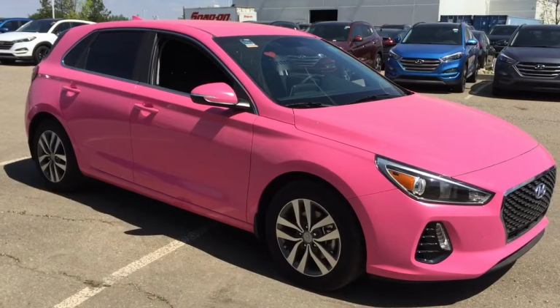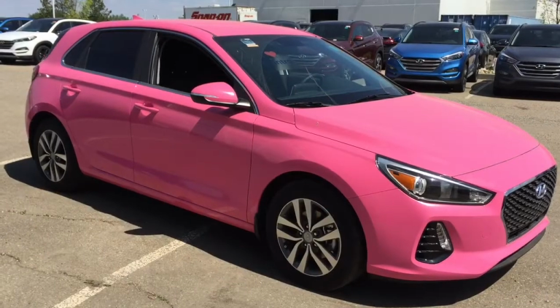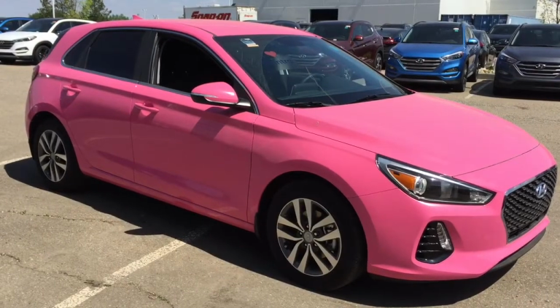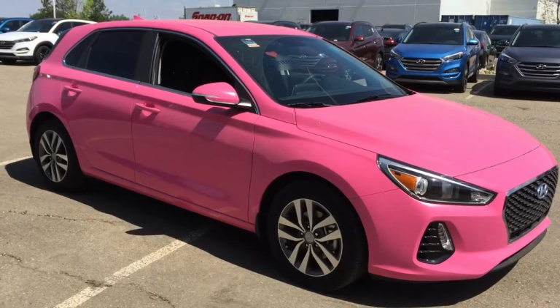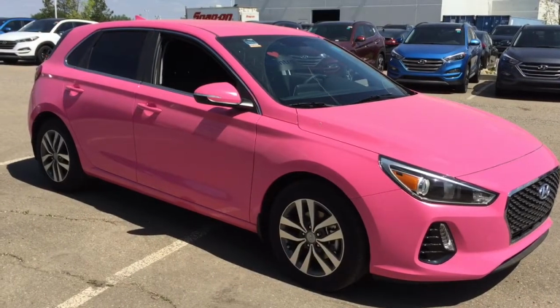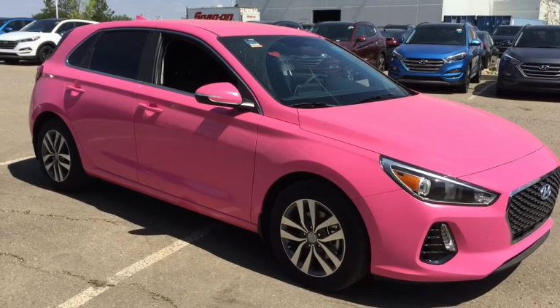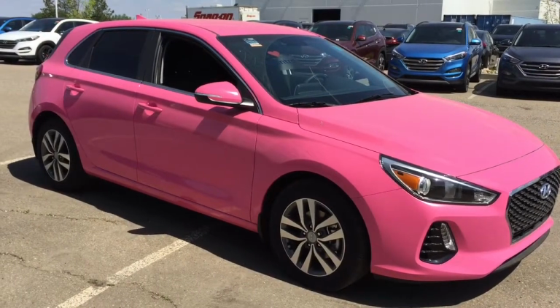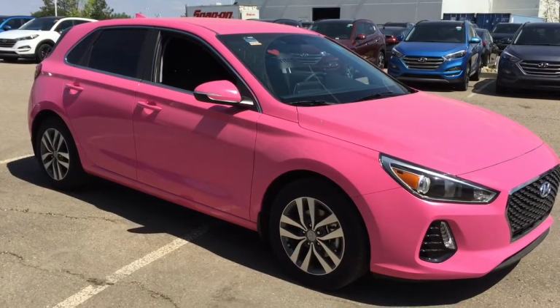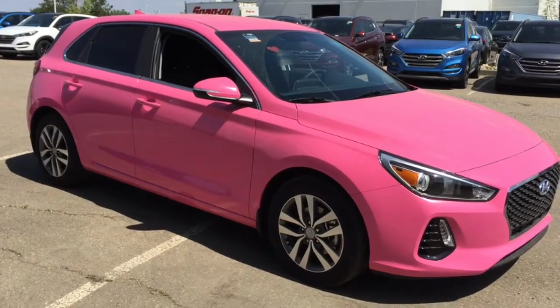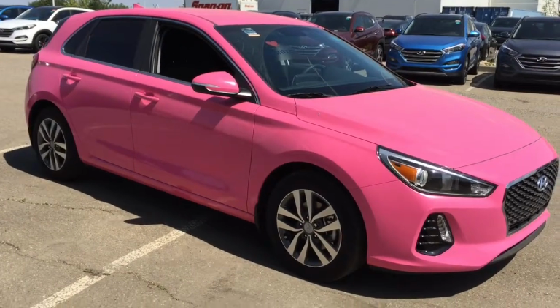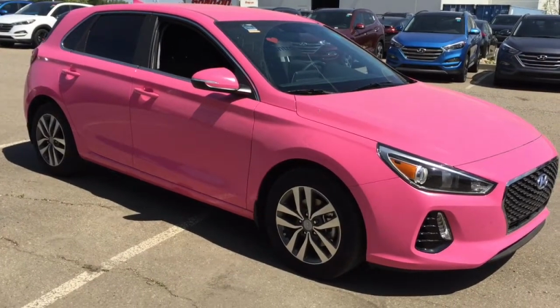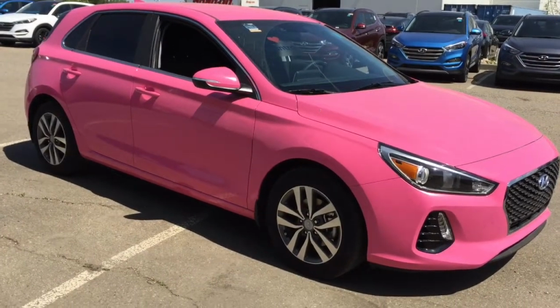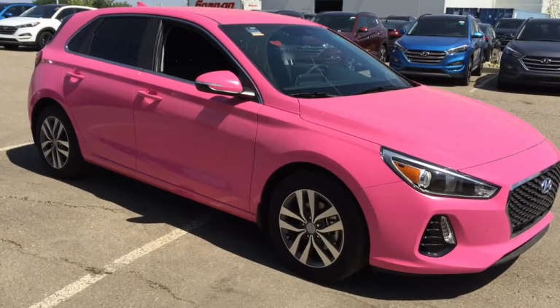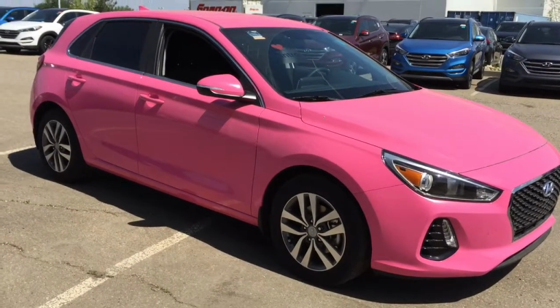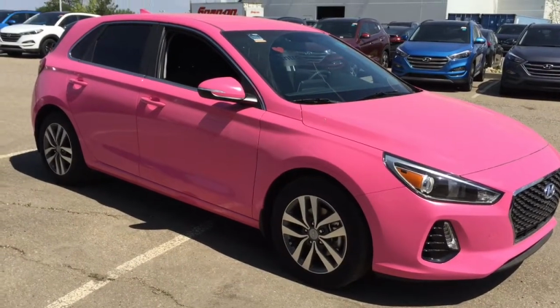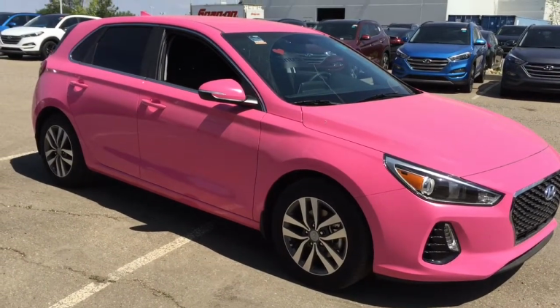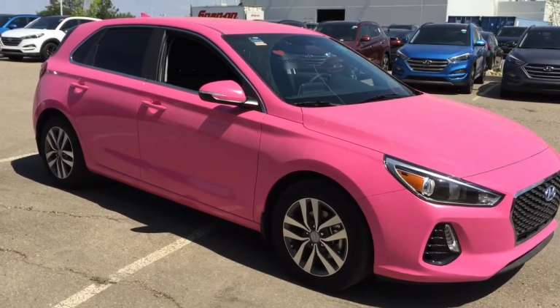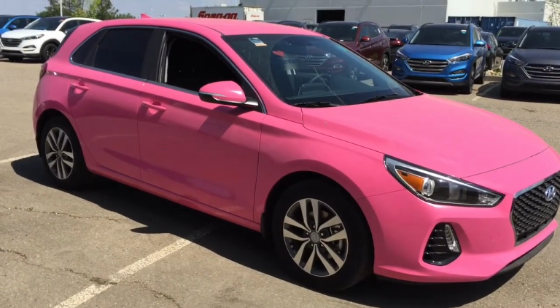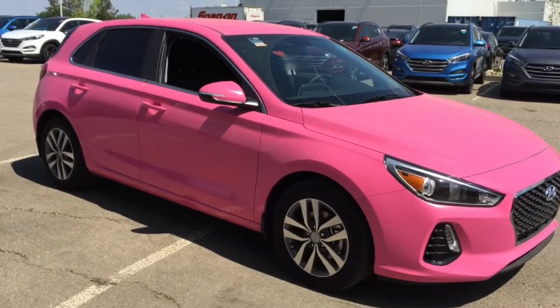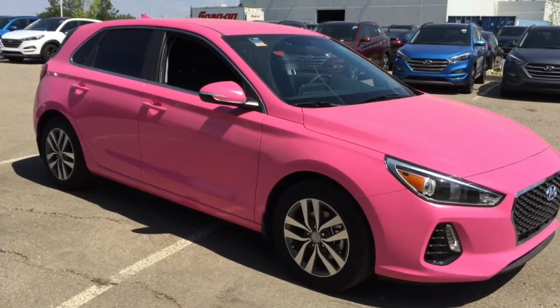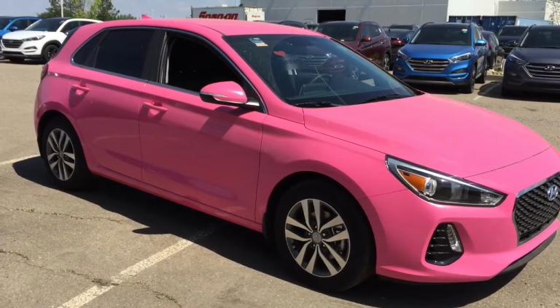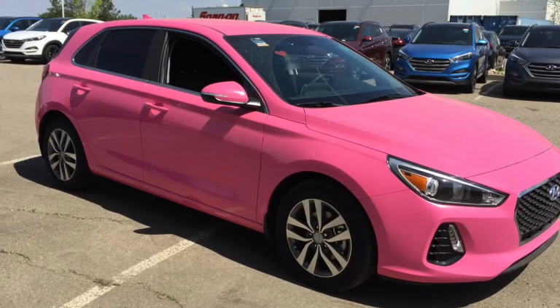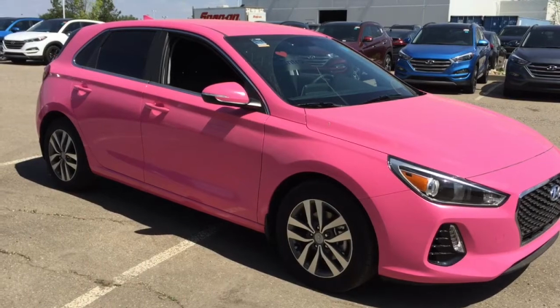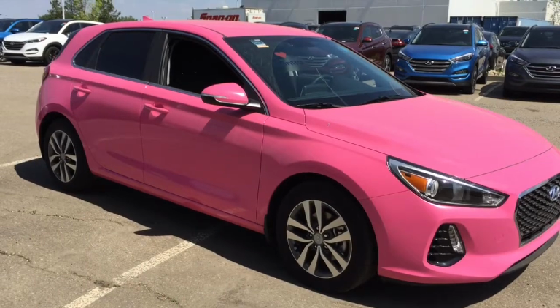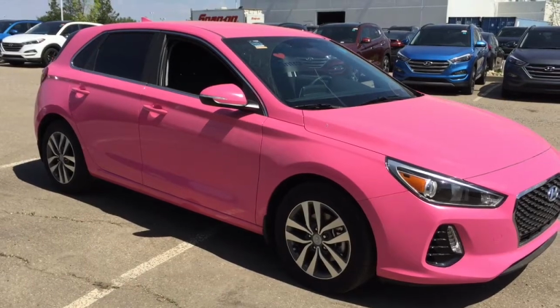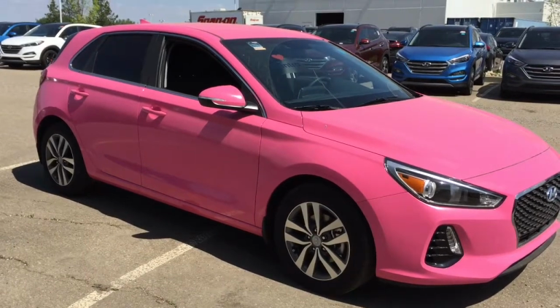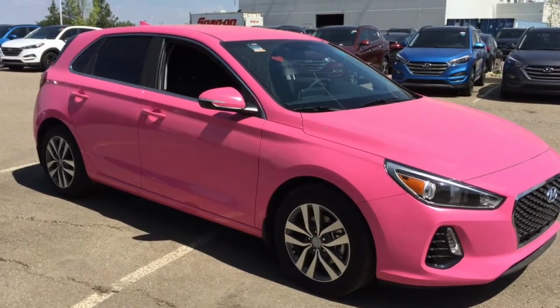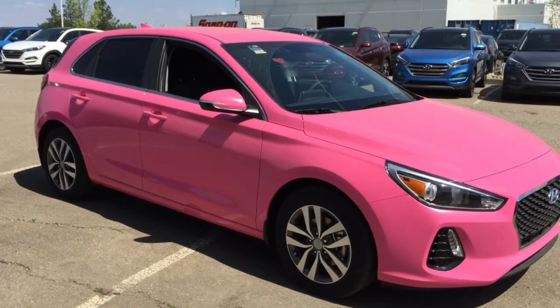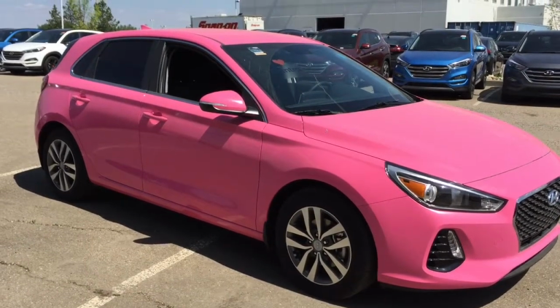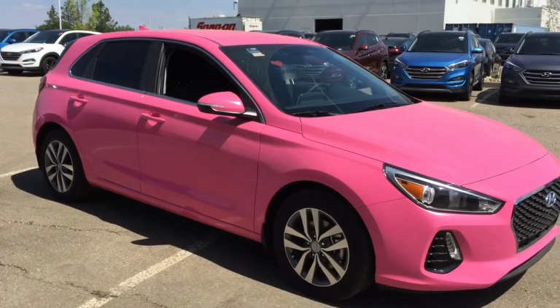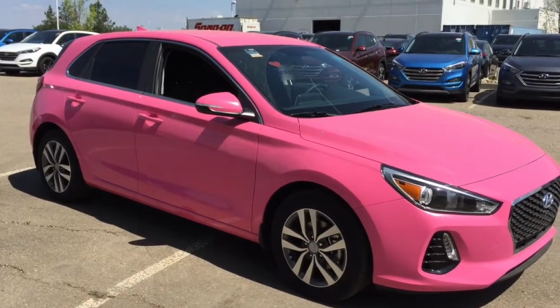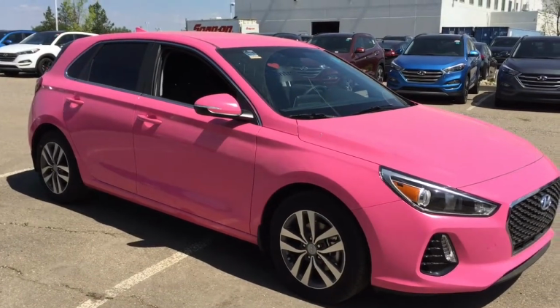Hello everyone, welcome to Shore Park Hyundai. My name is Erin and I'm going to take you for a walk around this new 2018 Hyundai Elantra GT.